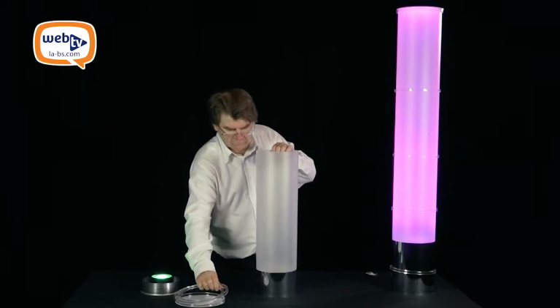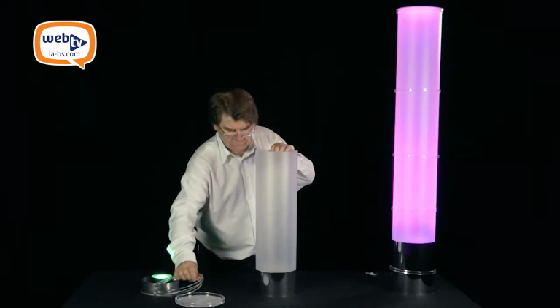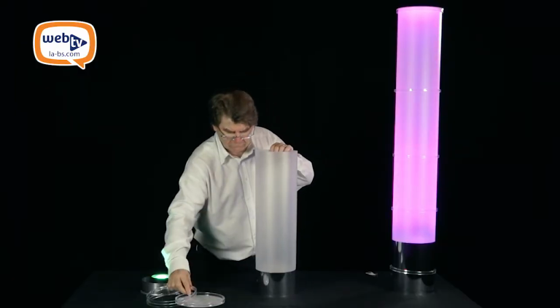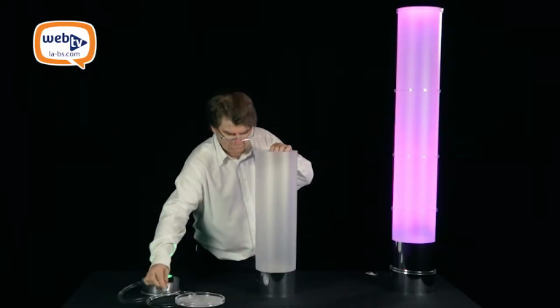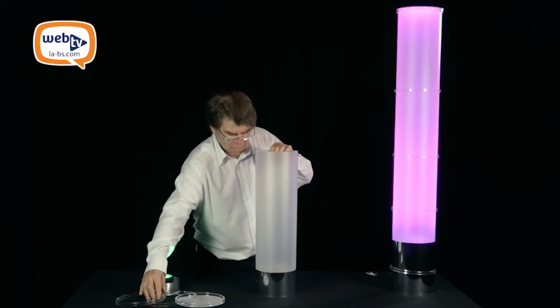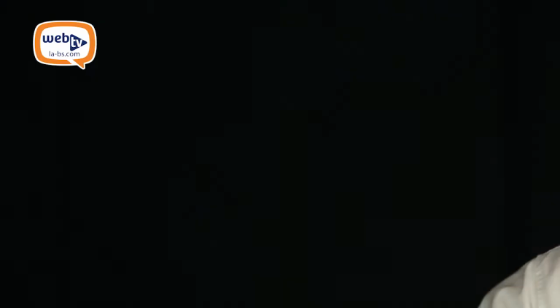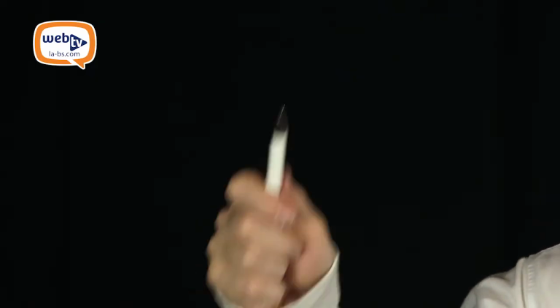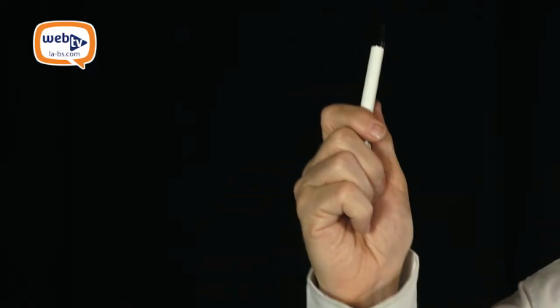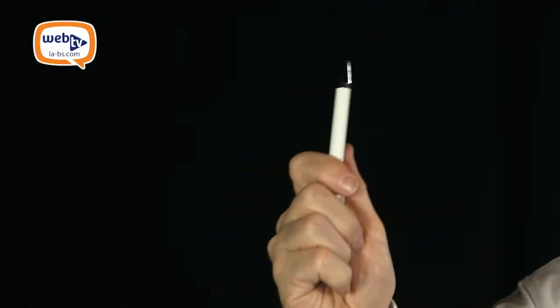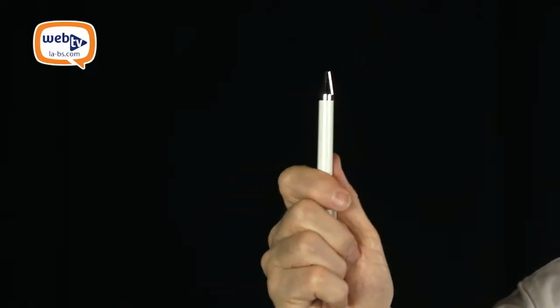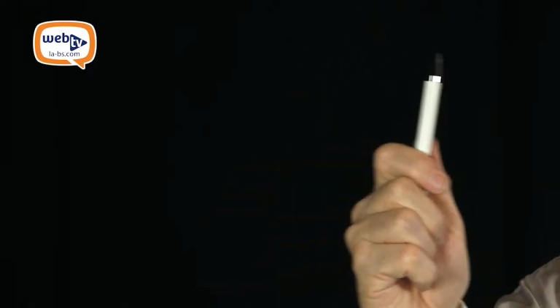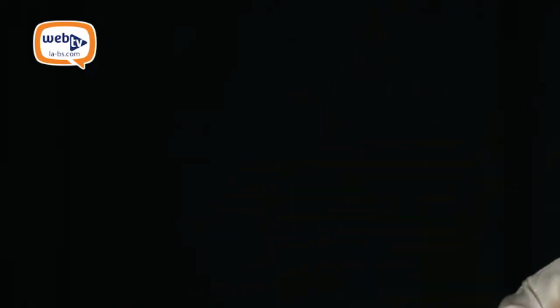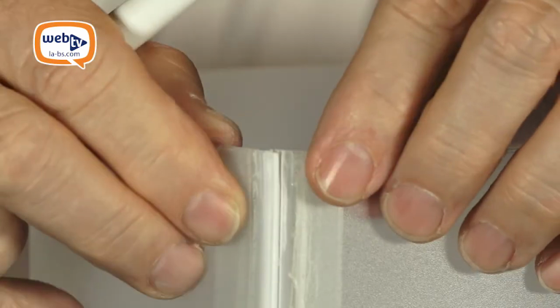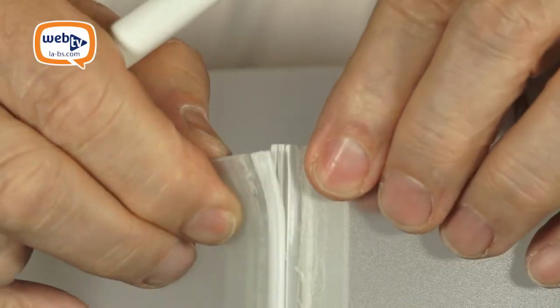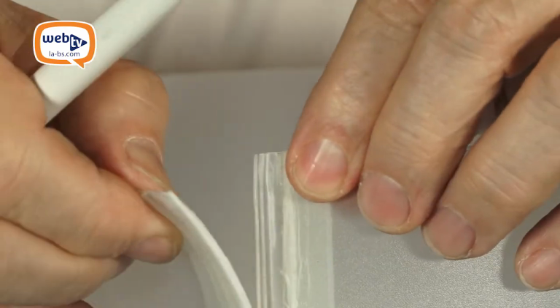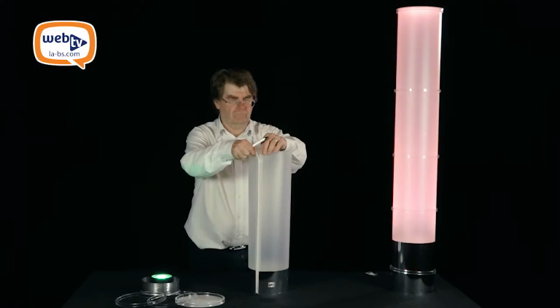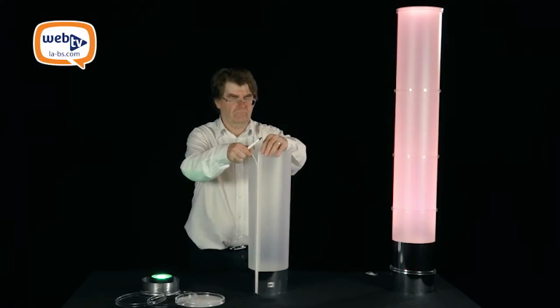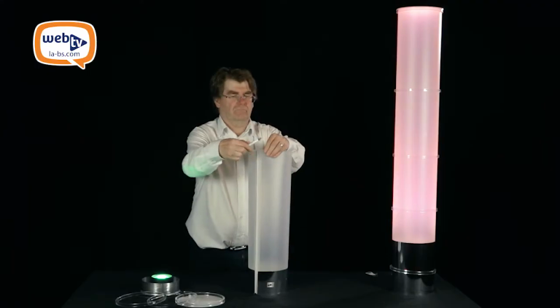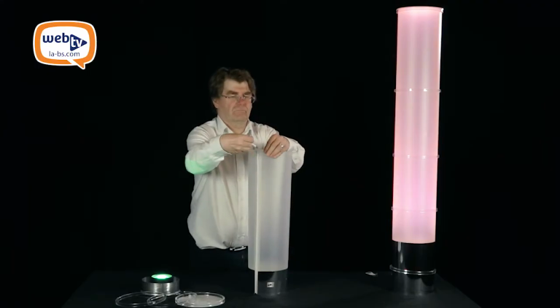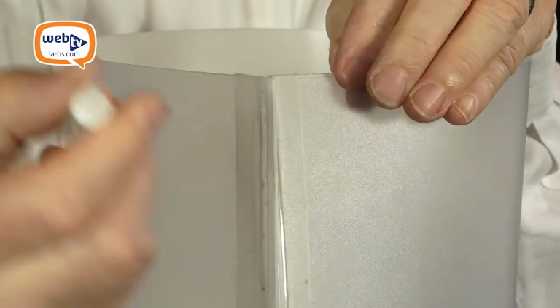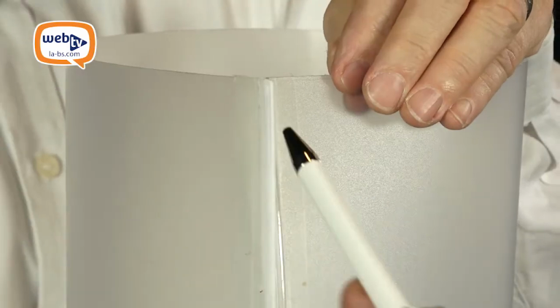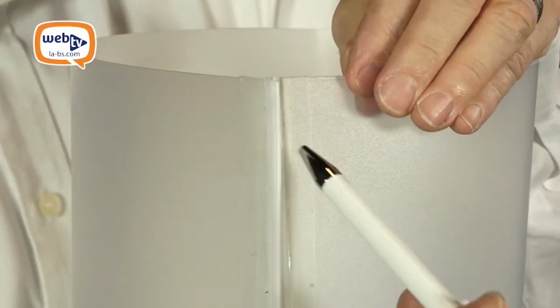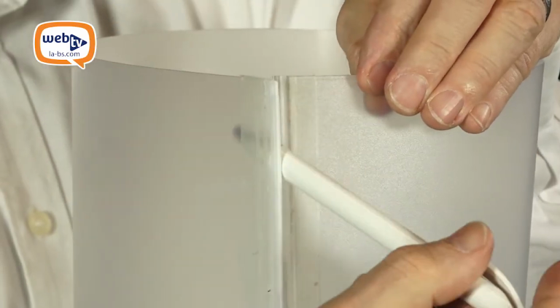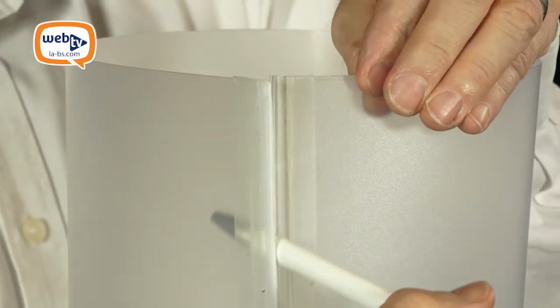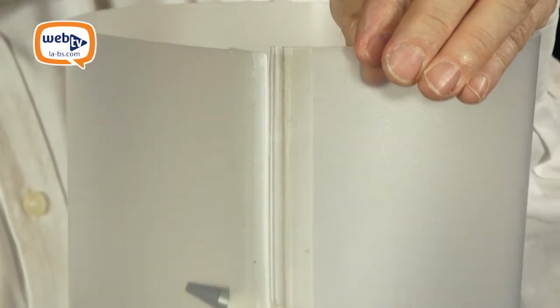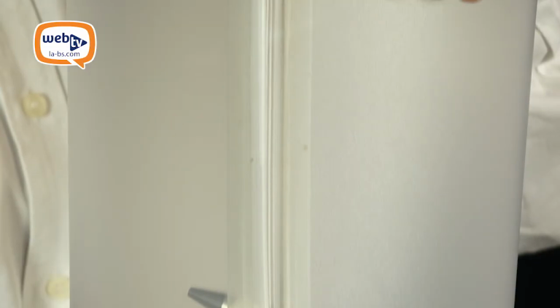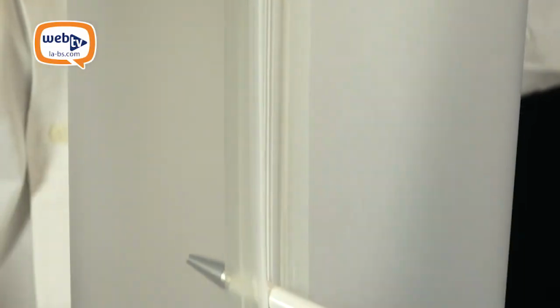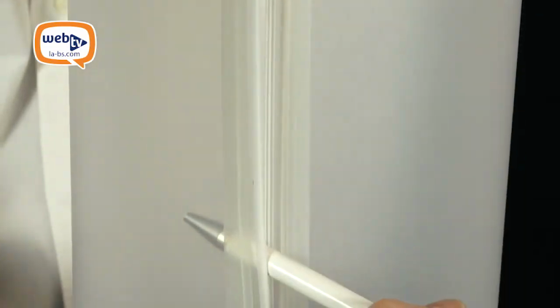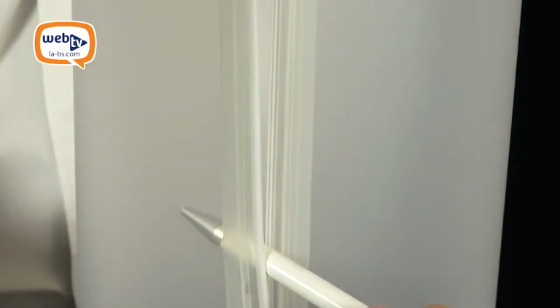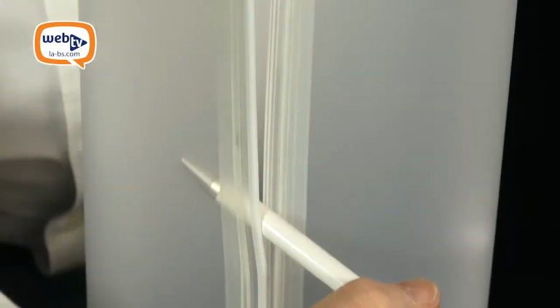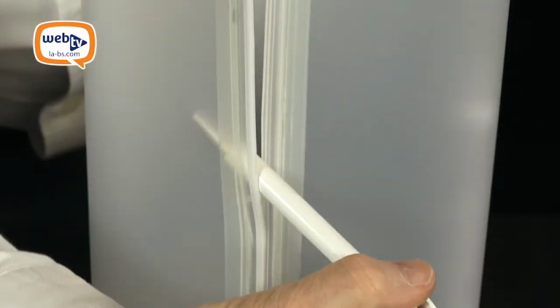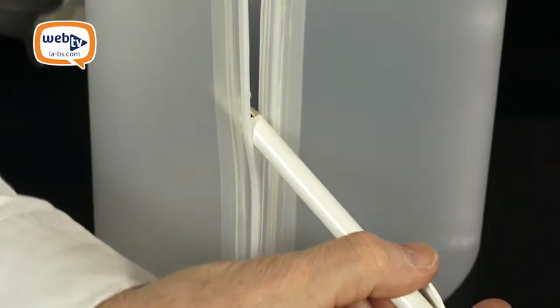Anyone at the end of the party can dismantle a tubalette with a single pin — just insert it and slide it down from top to bottom.